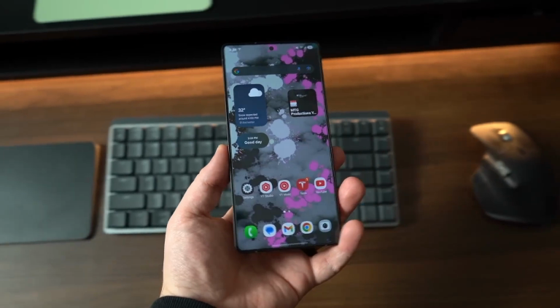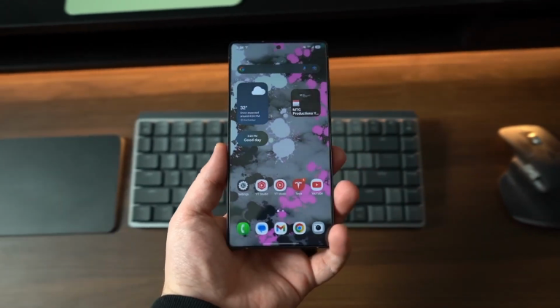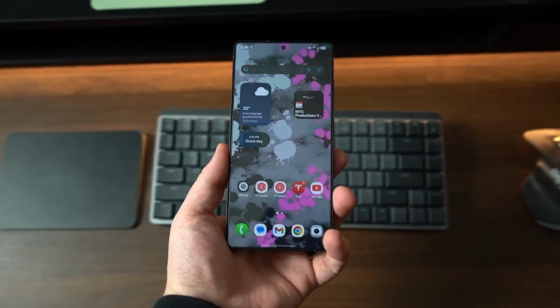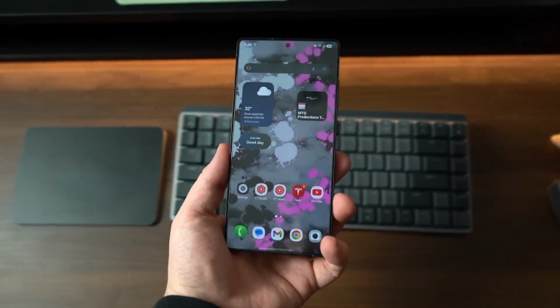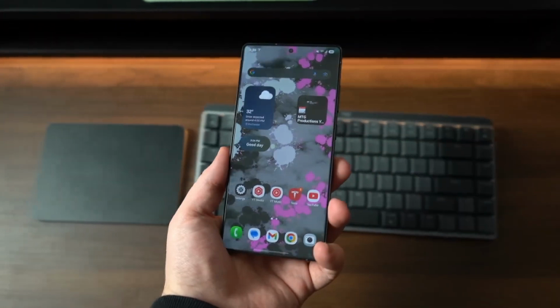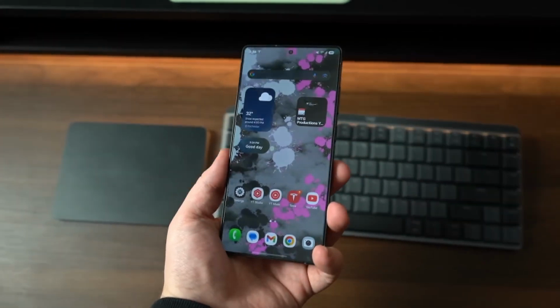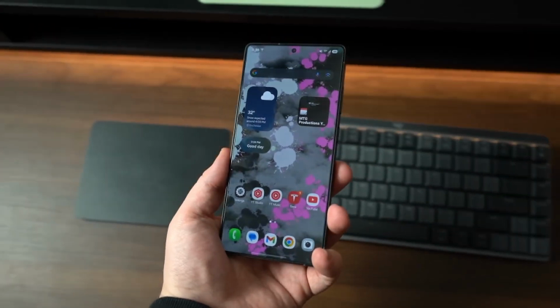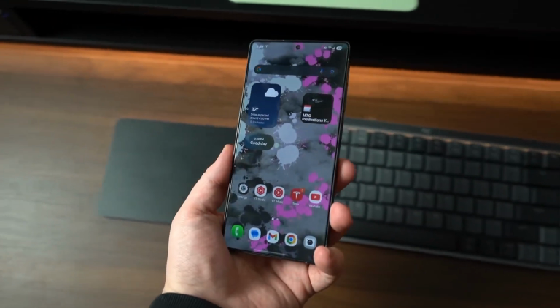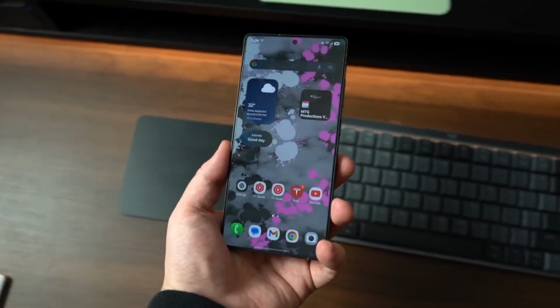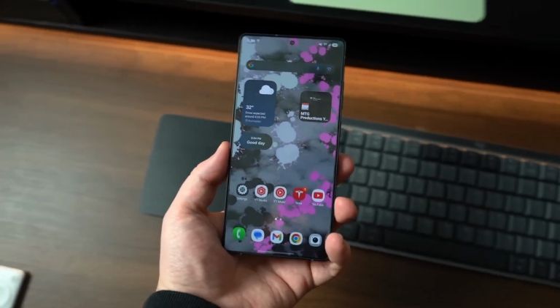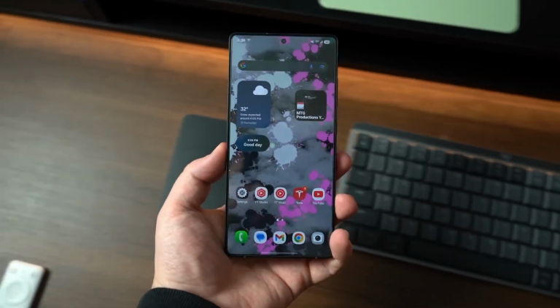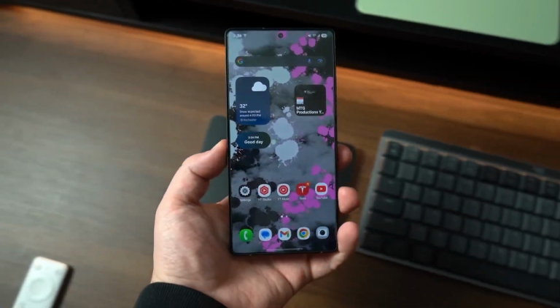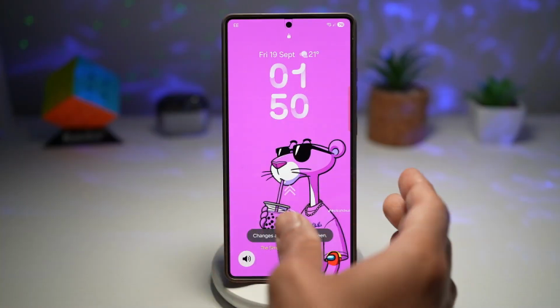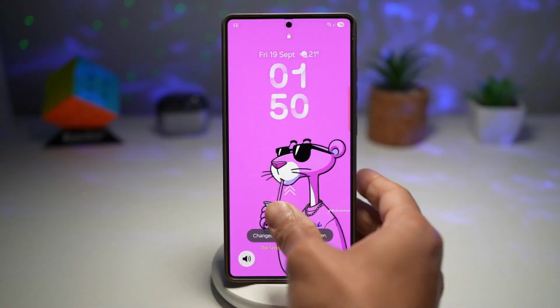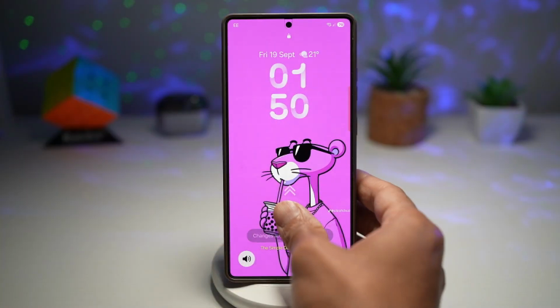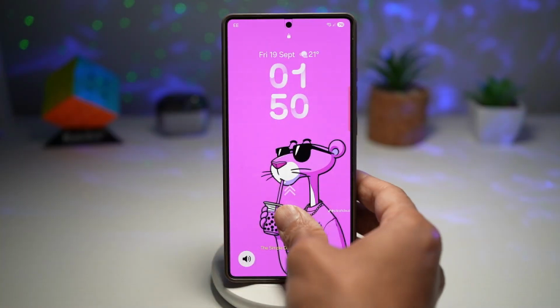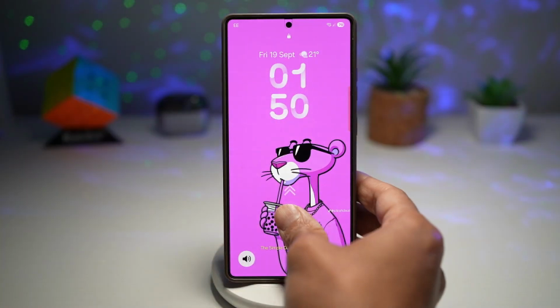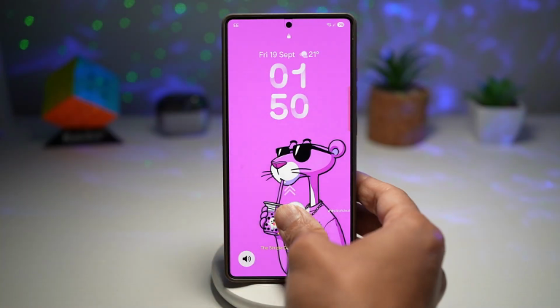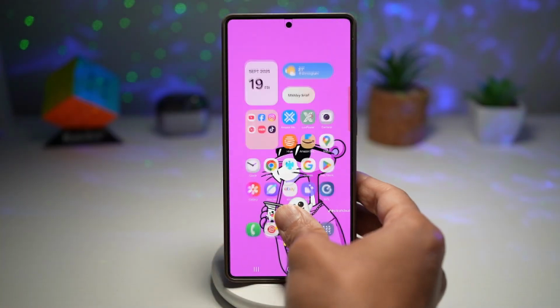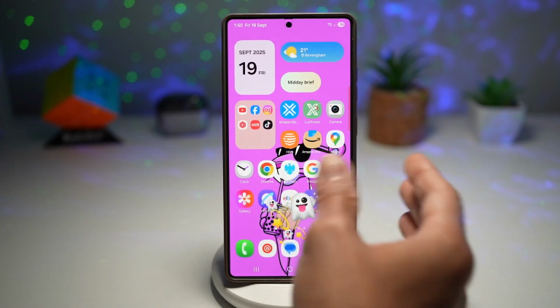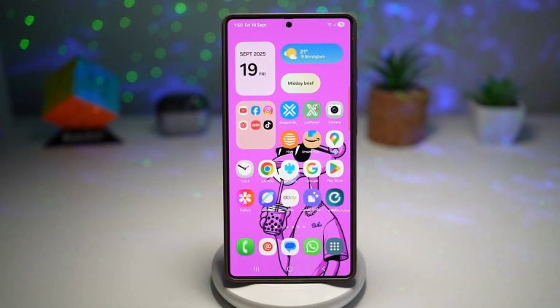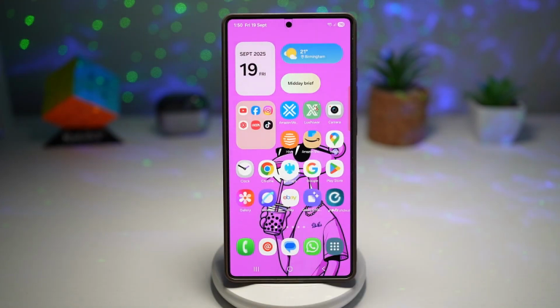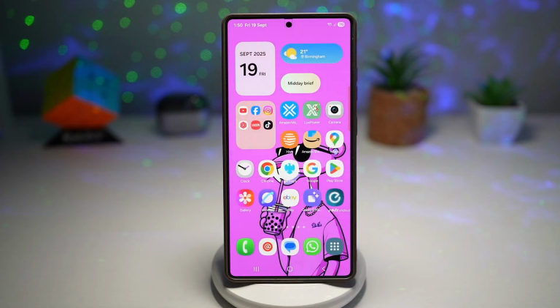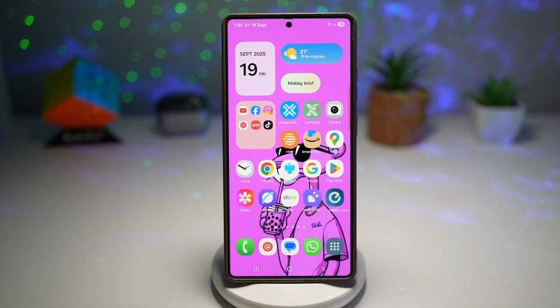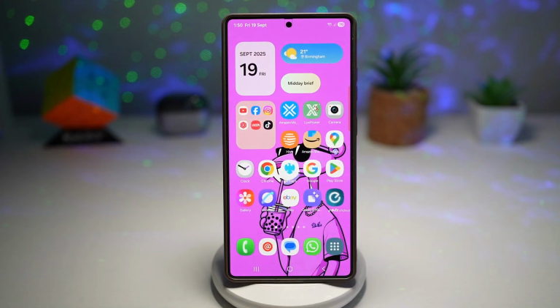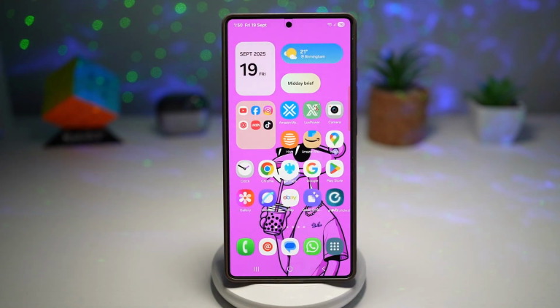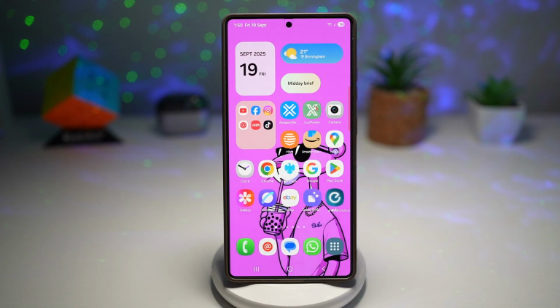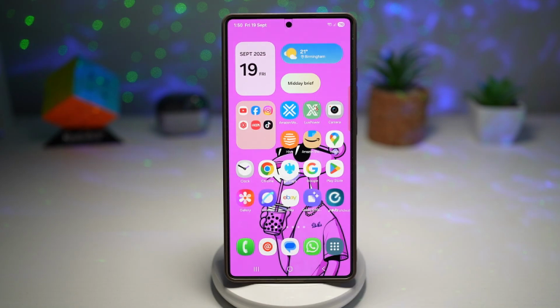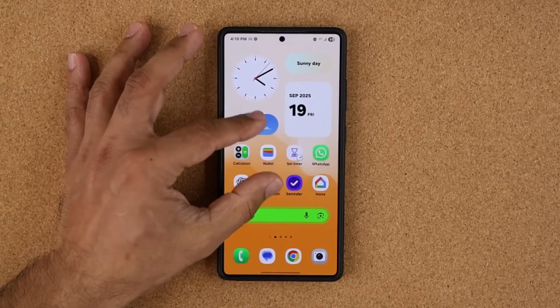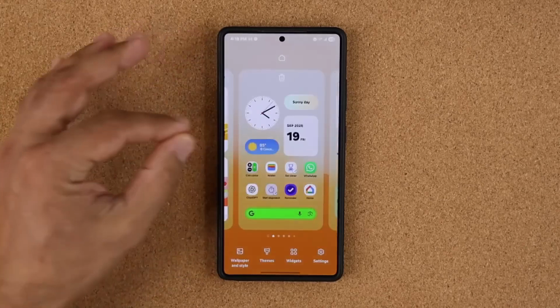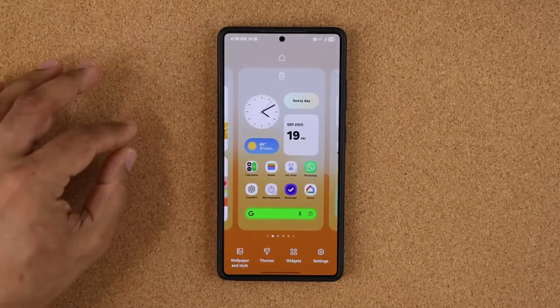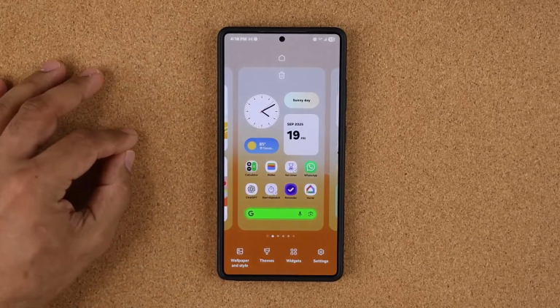What if I told you Samsung is already working on something even bigger just hours after dropping its most anticipated update of the year?